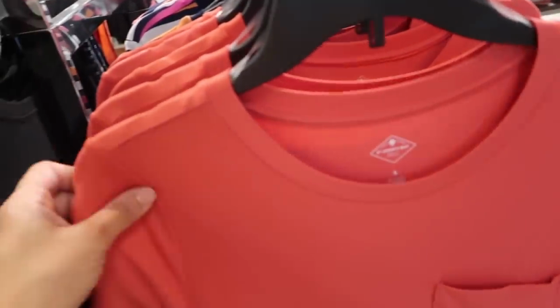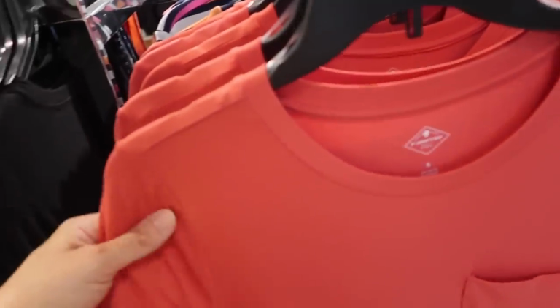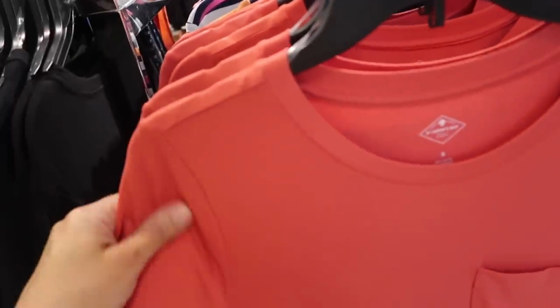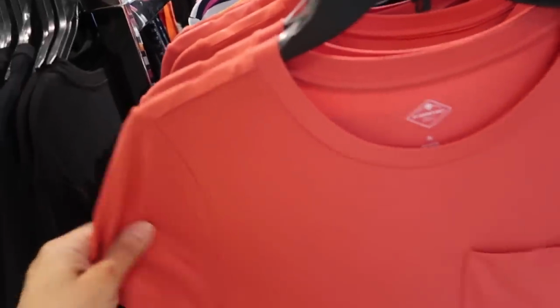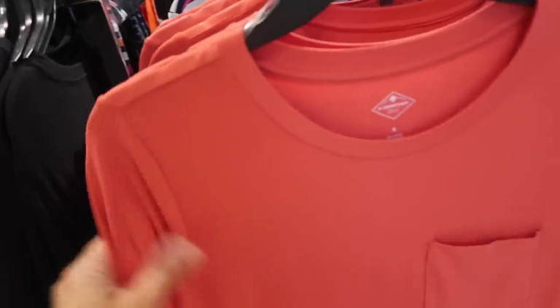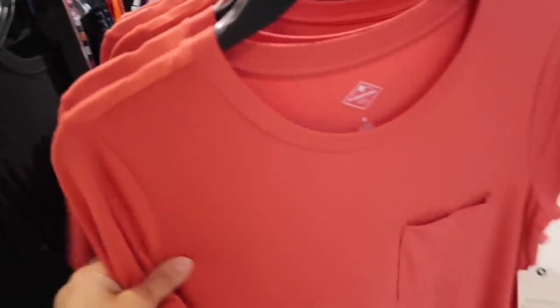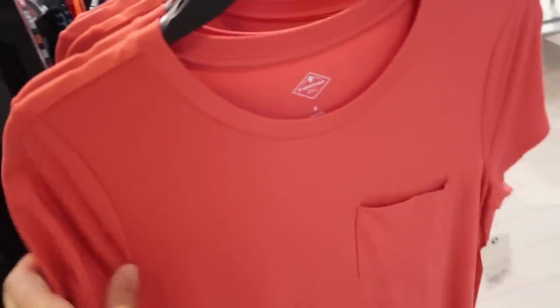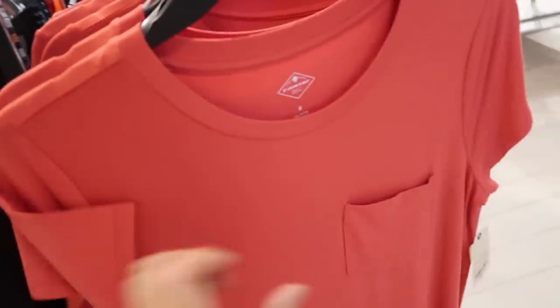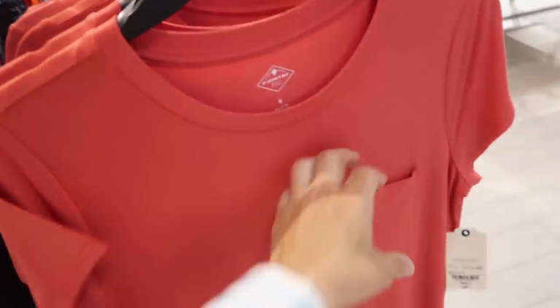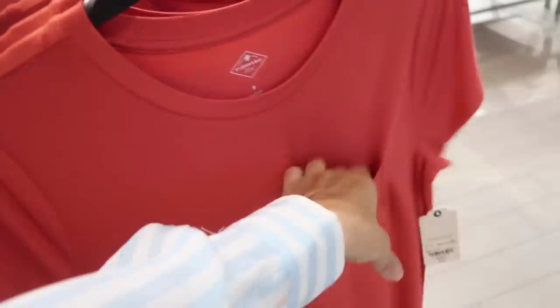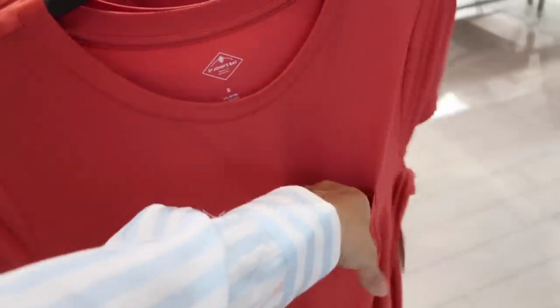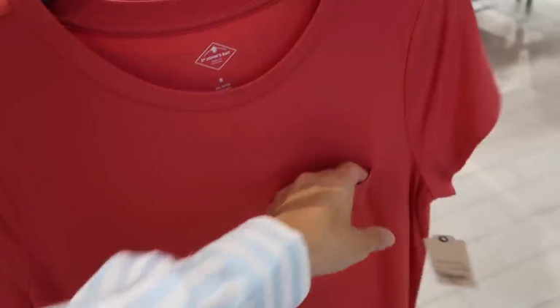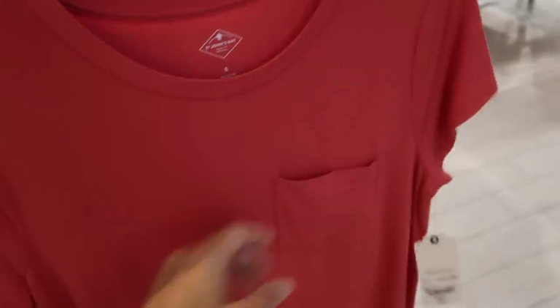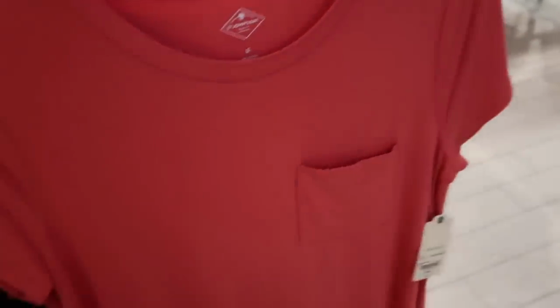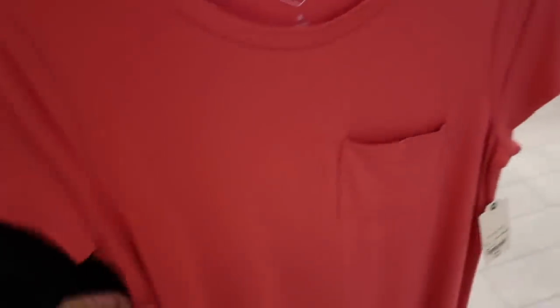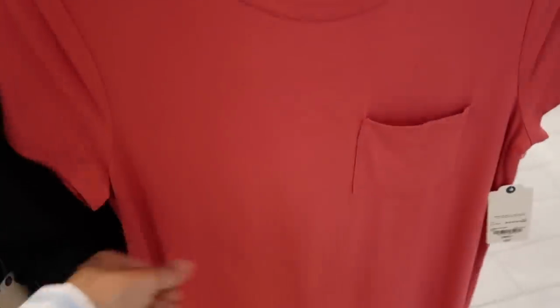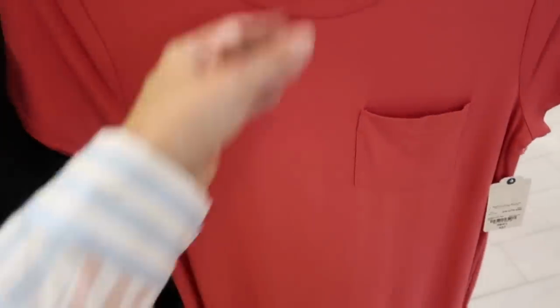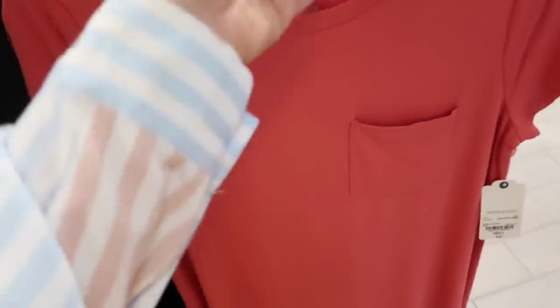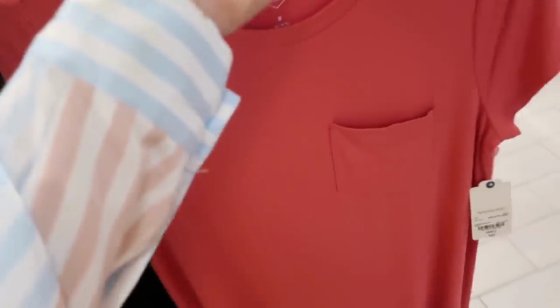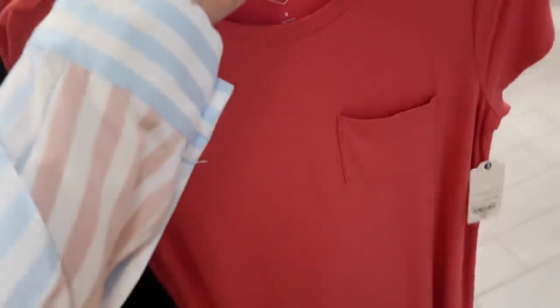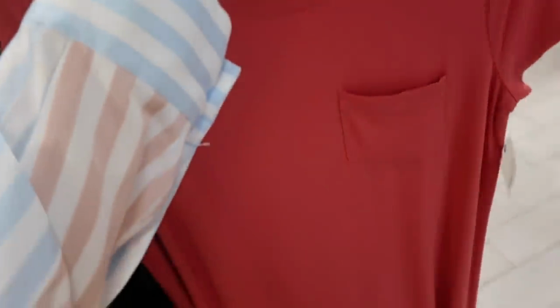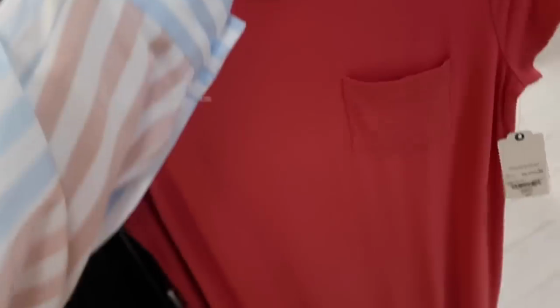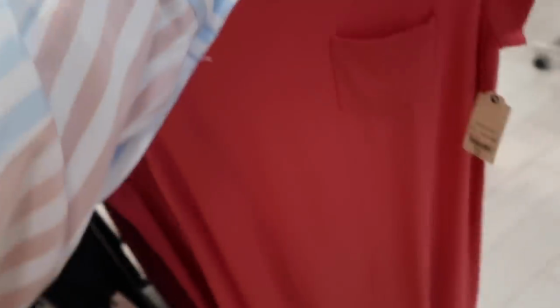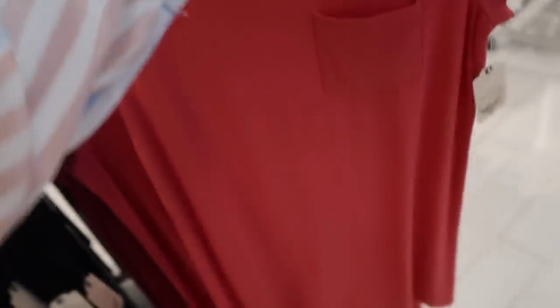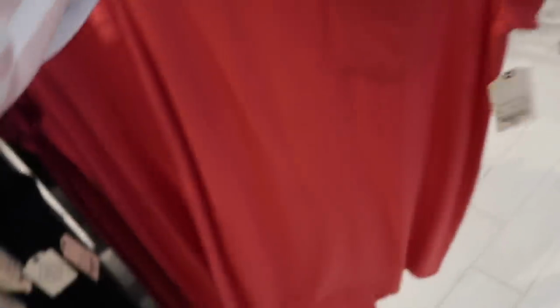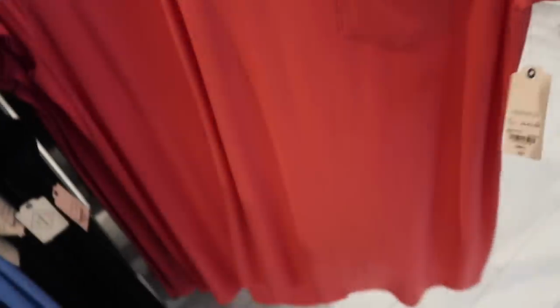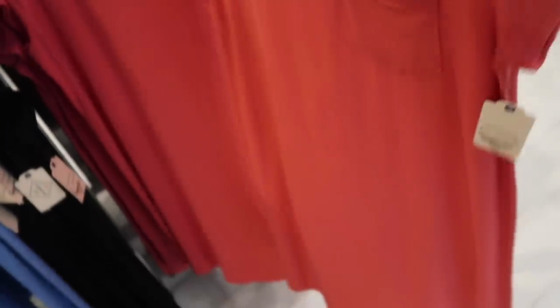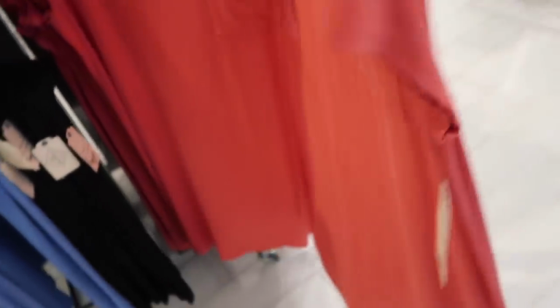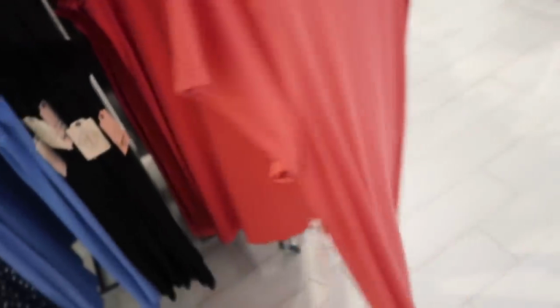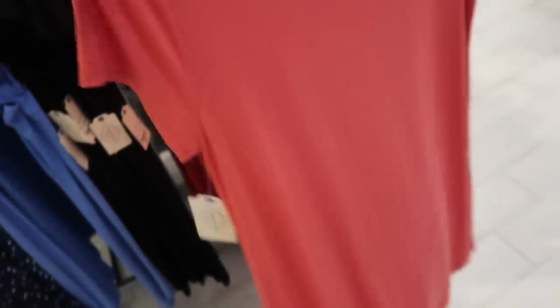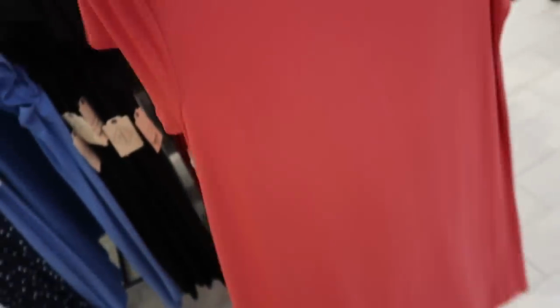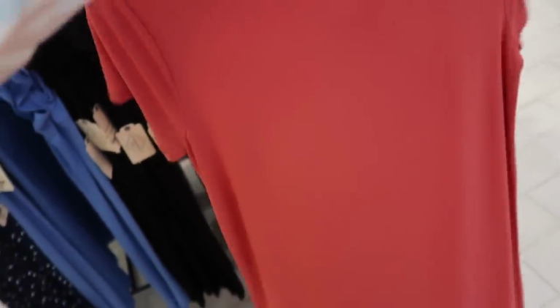Also seeing a new T-shirt dress — these have that higher neckline, really nice and stretchy with the pocket. This reminds me a lot of something I had in the Stitch Fix box.